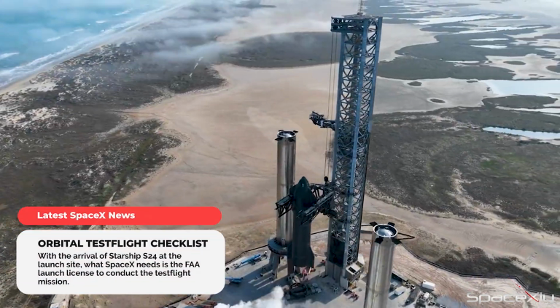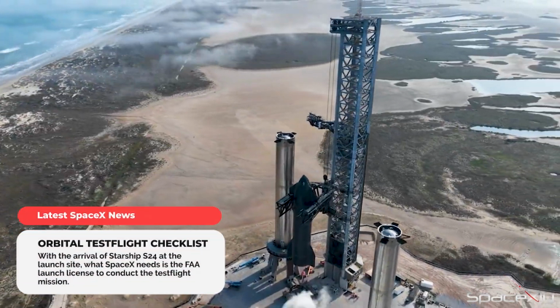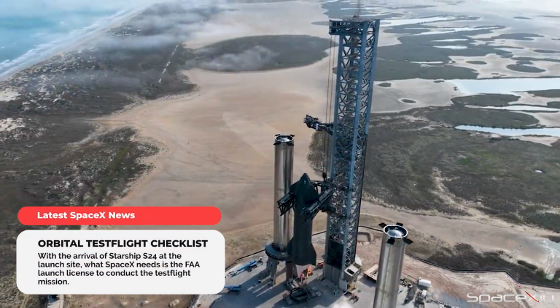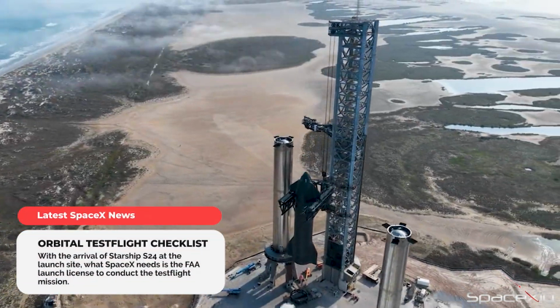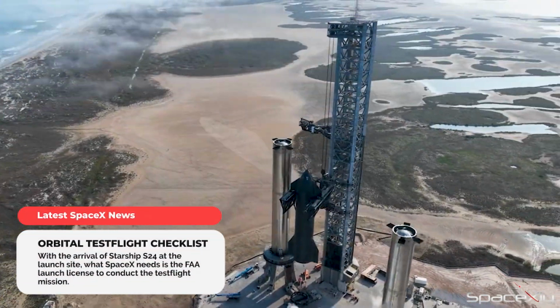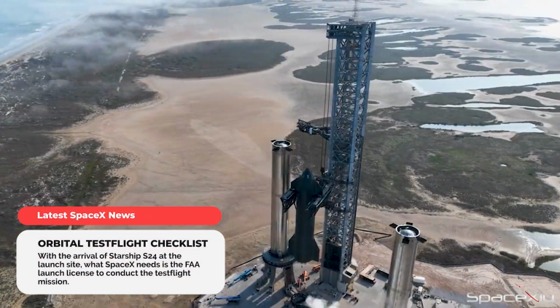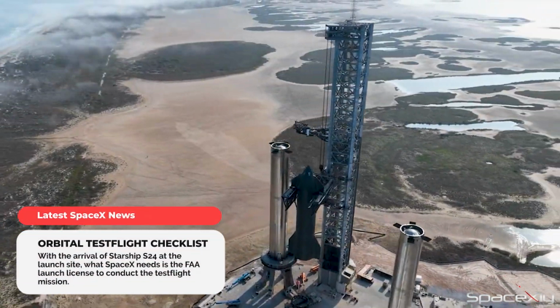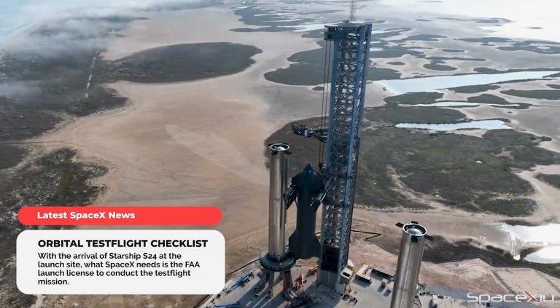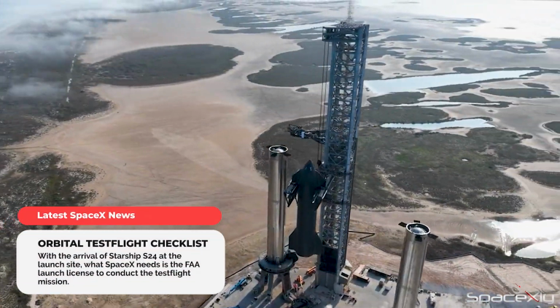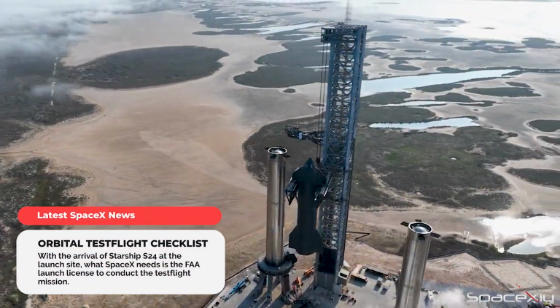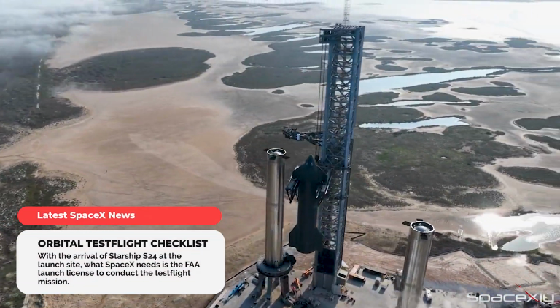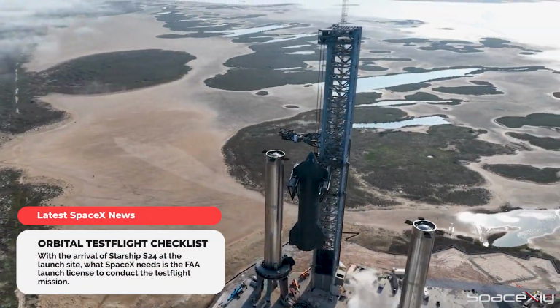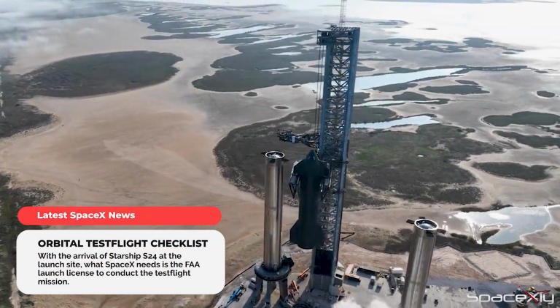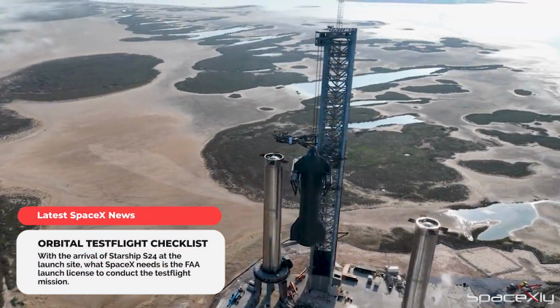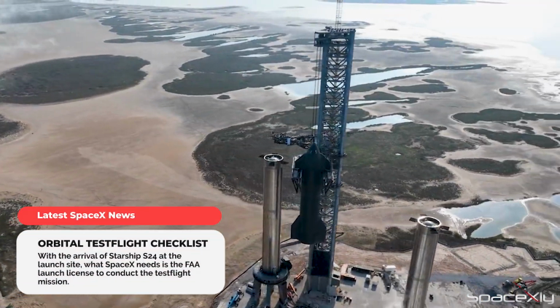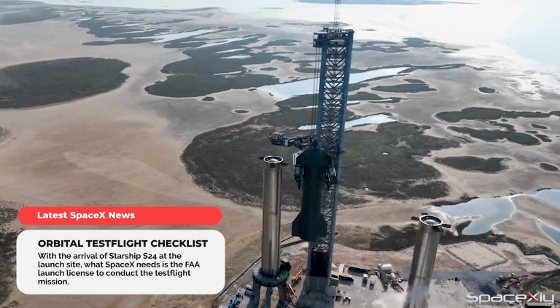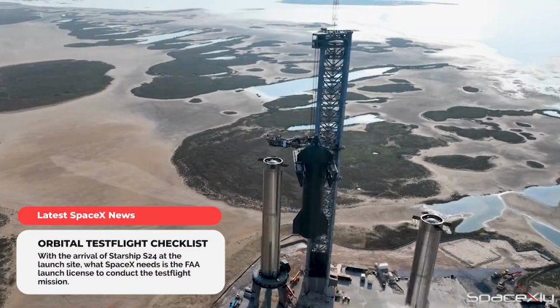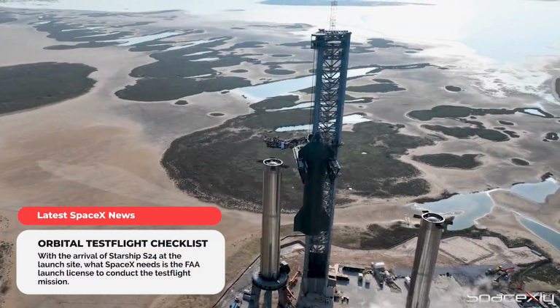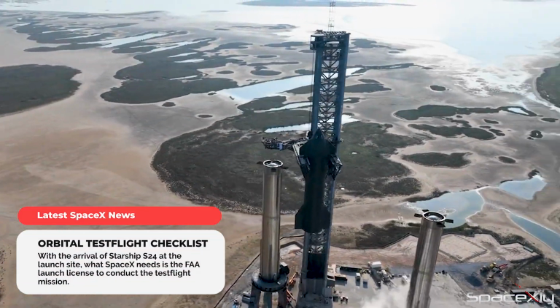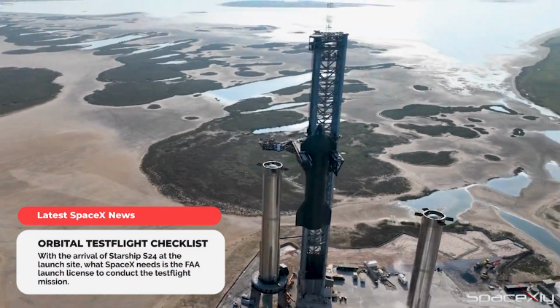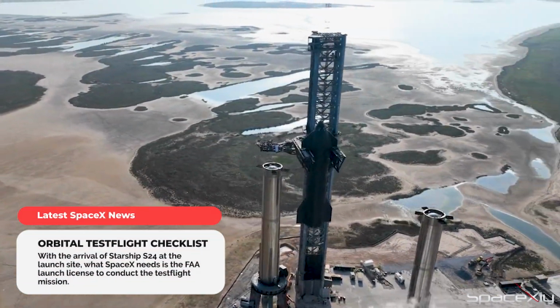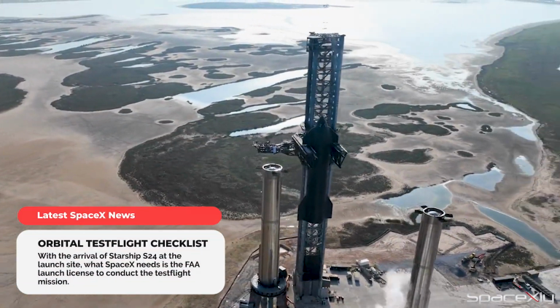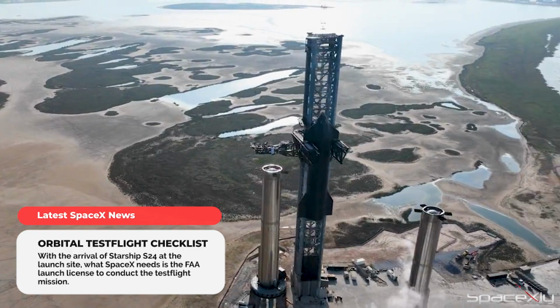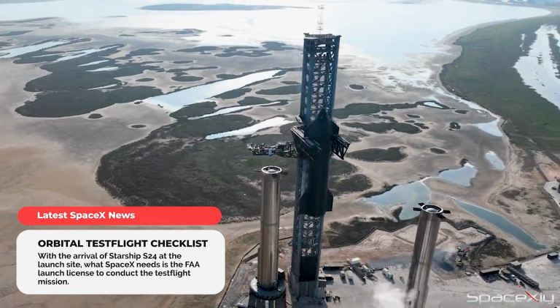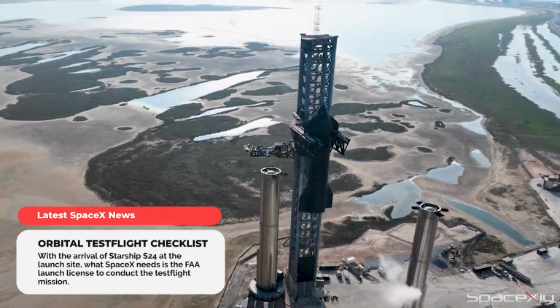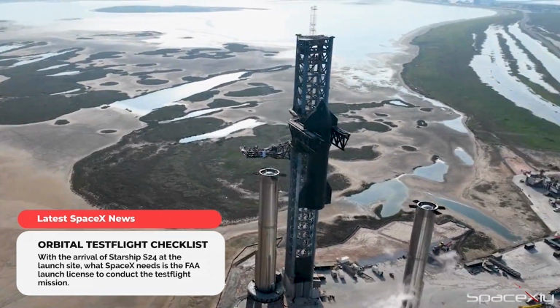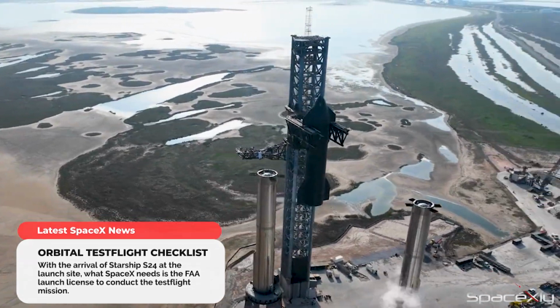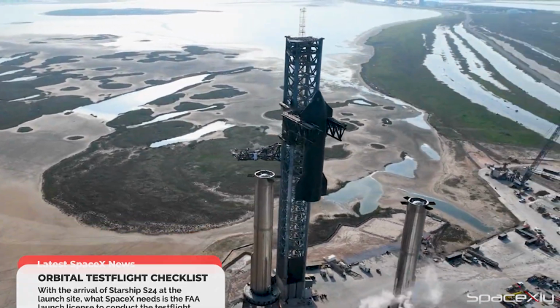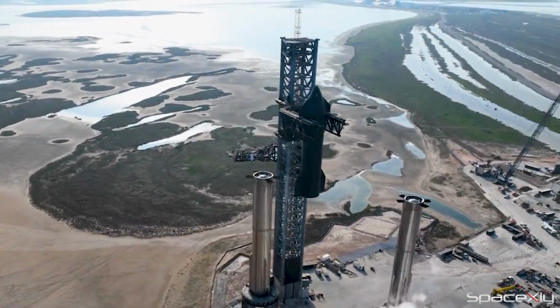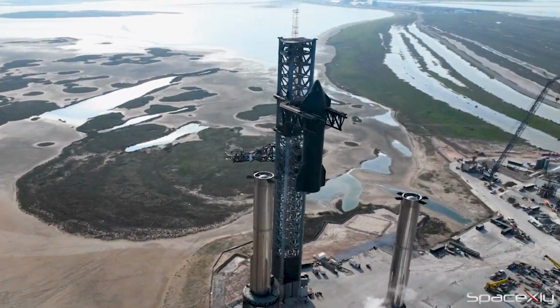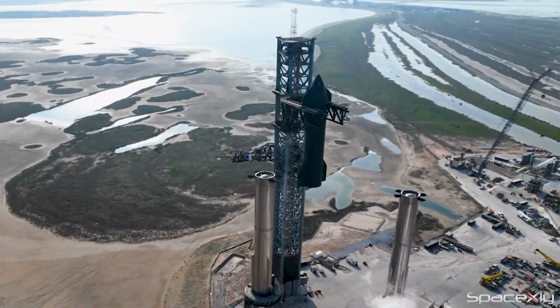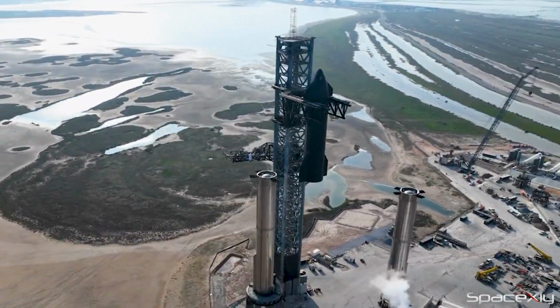As a side note, if the FAA grants the launch license, SpaceX may announce the launch date anytime soon.